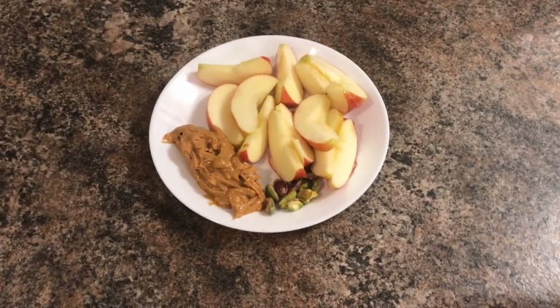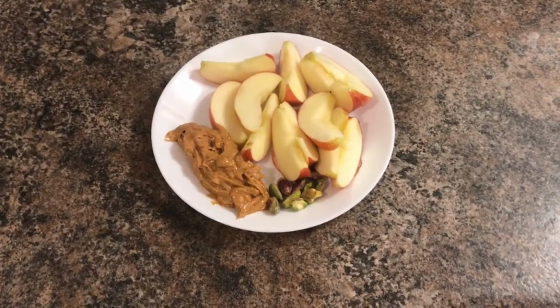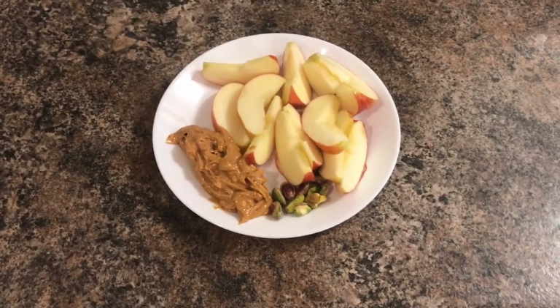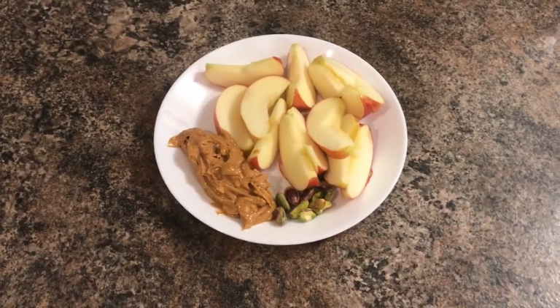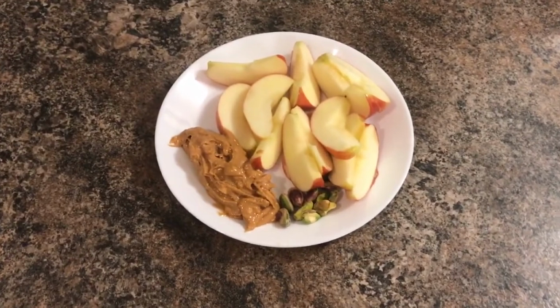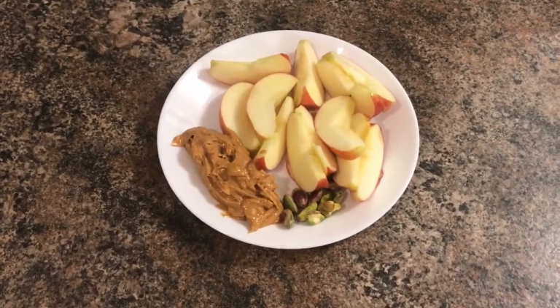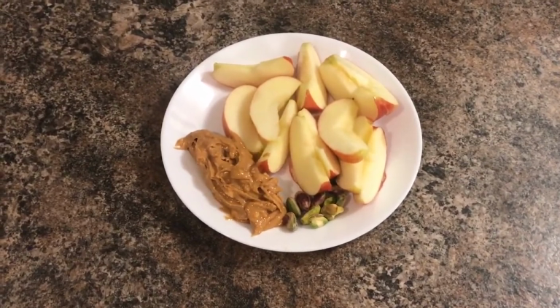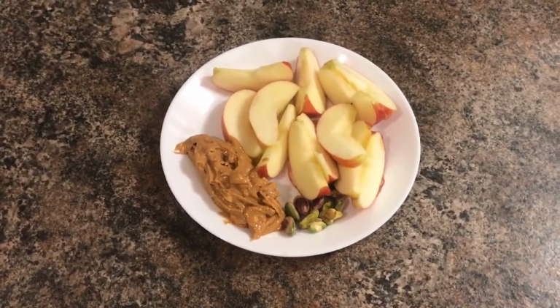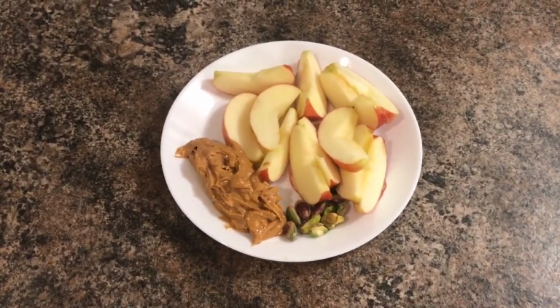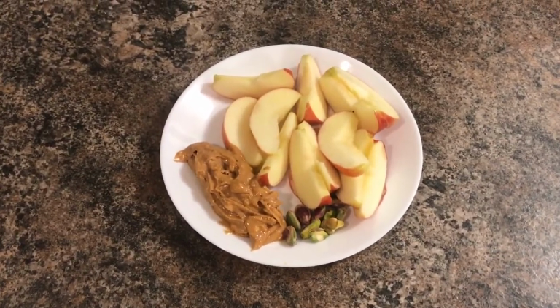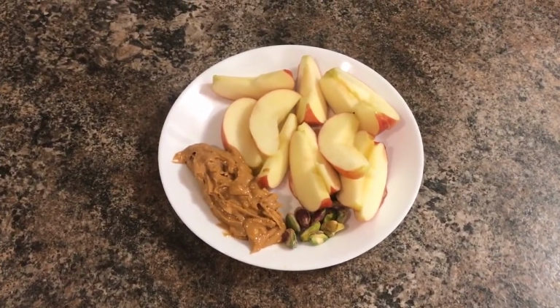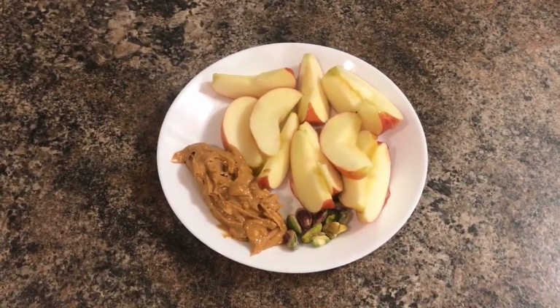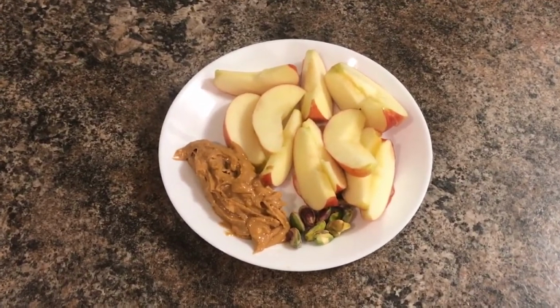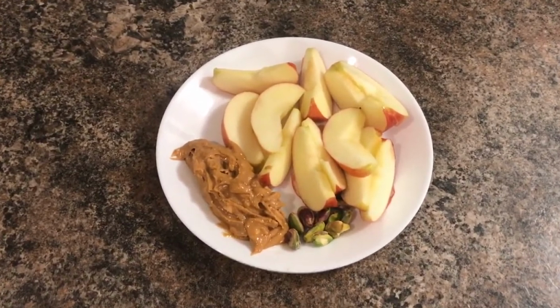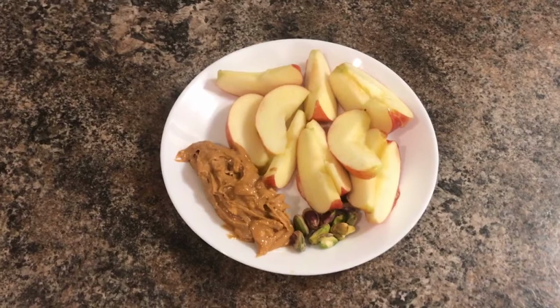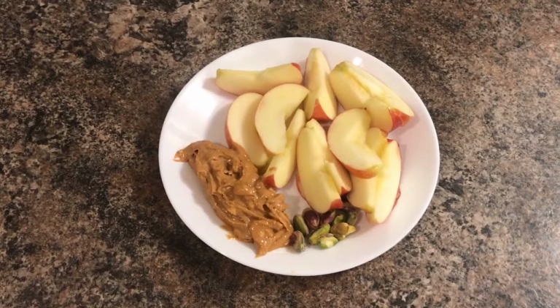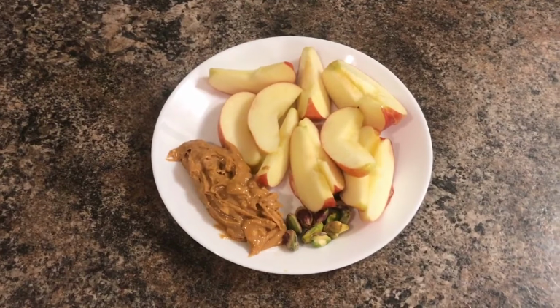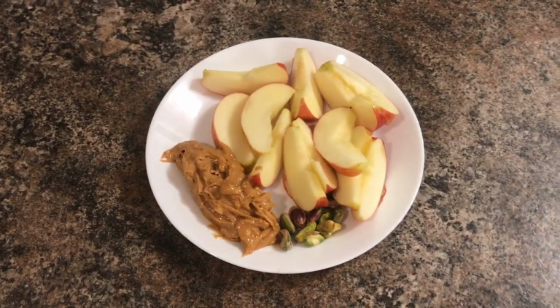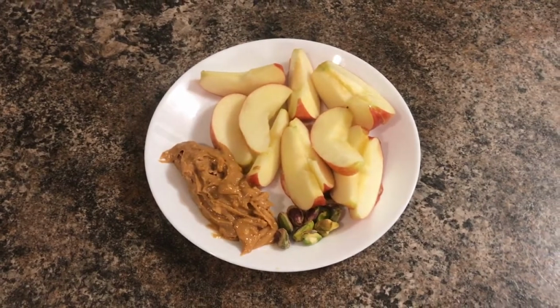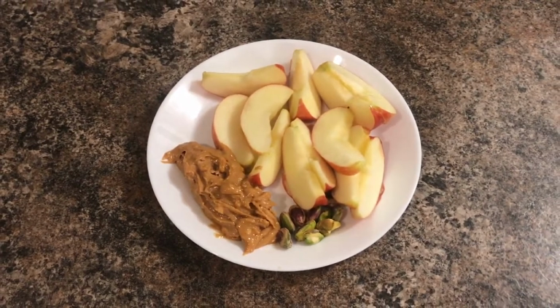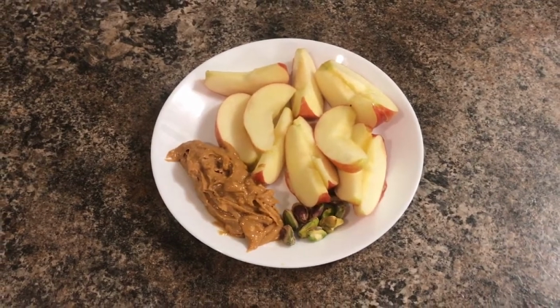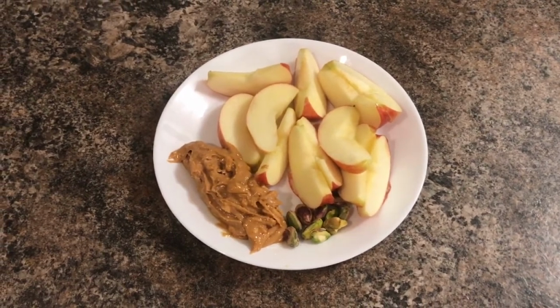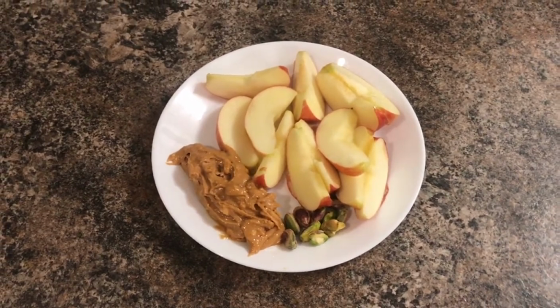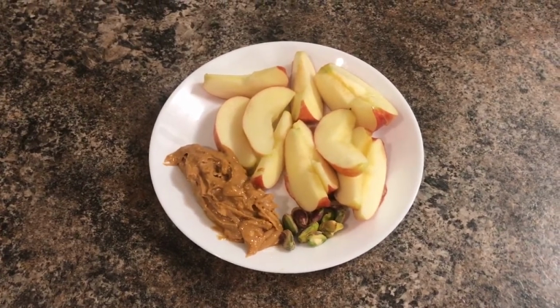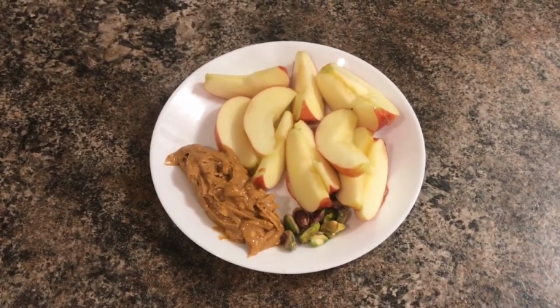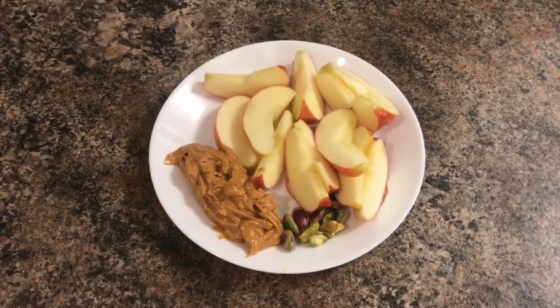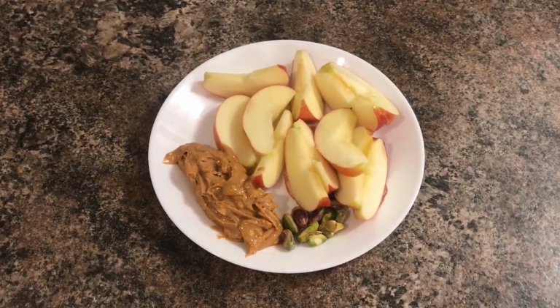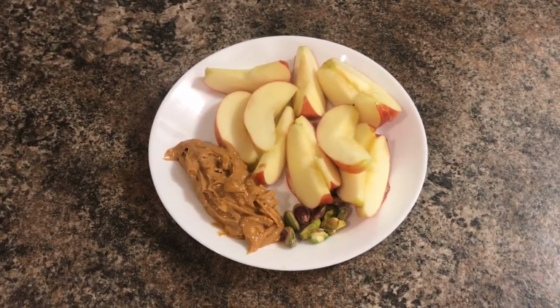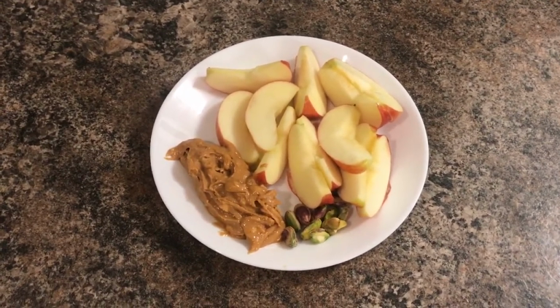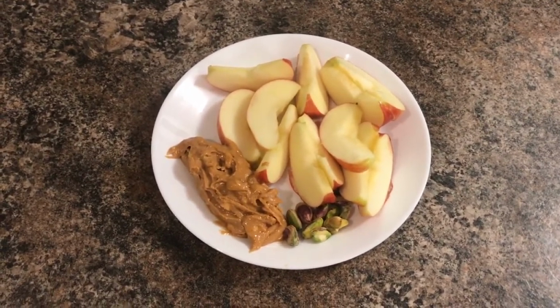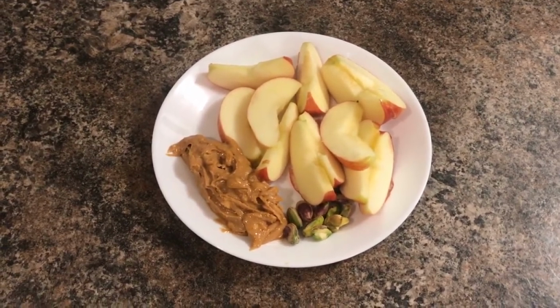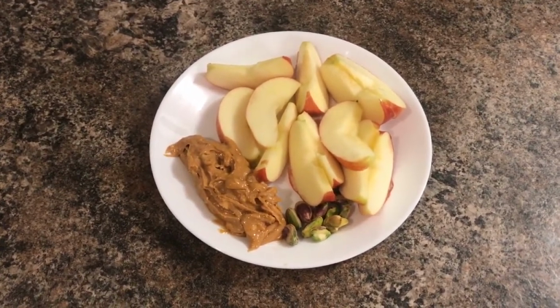For dessert I'm having some sliced apples with peanut butter and a little handful of pistachios.